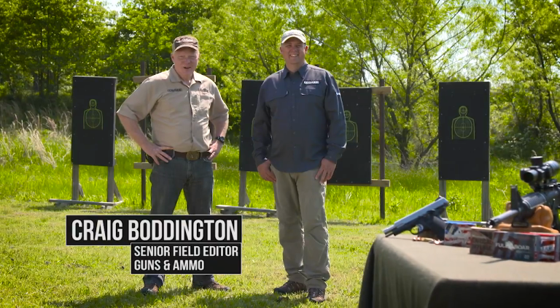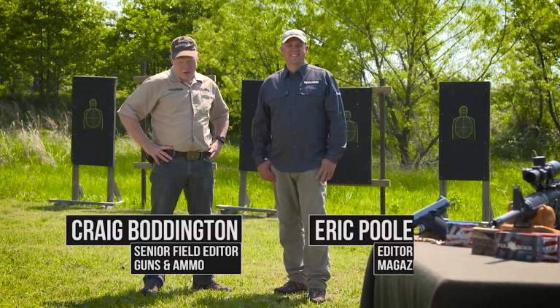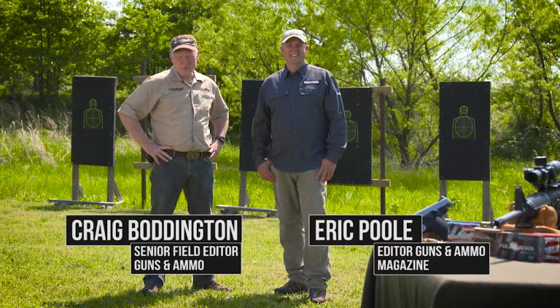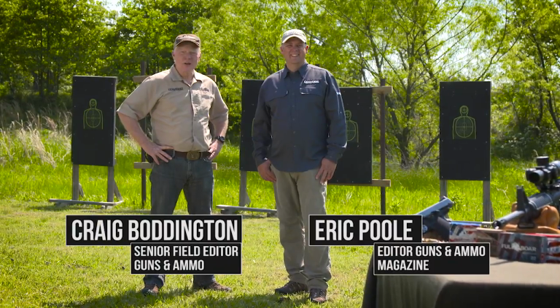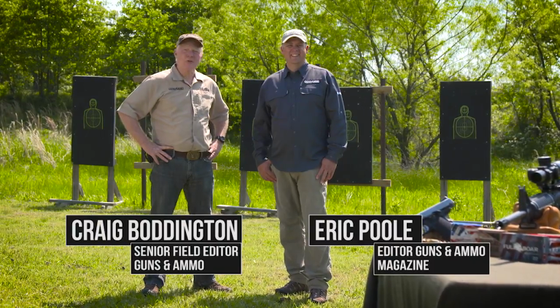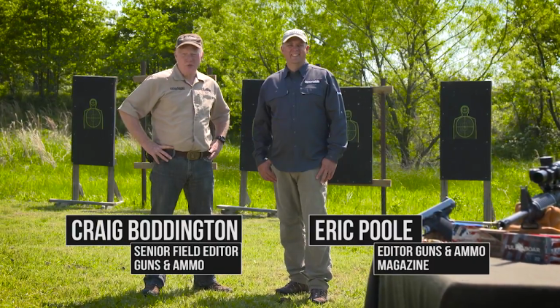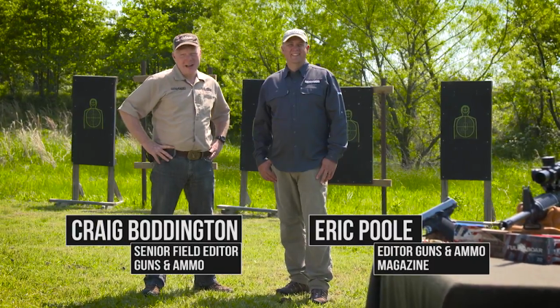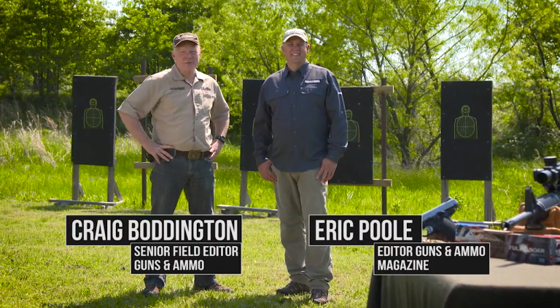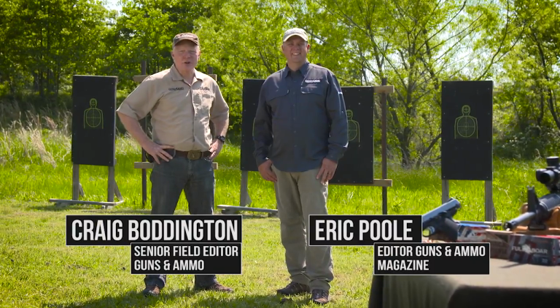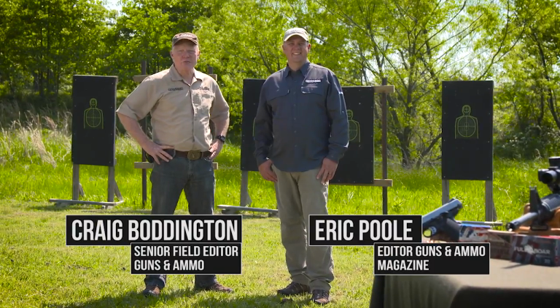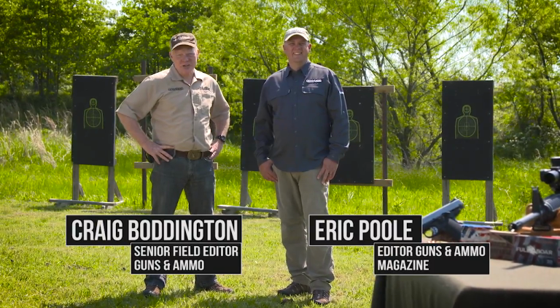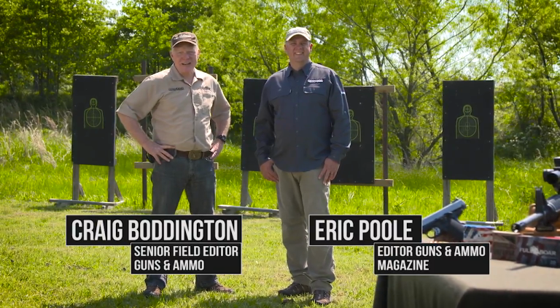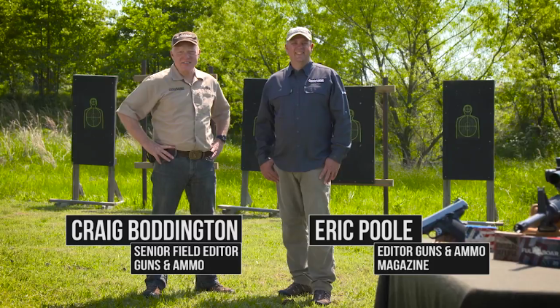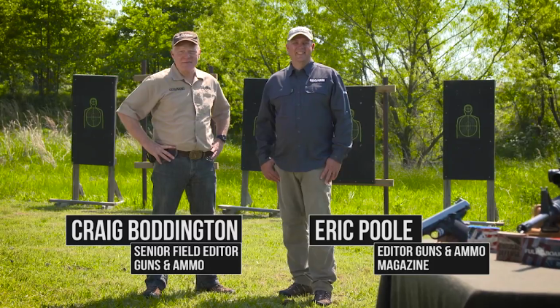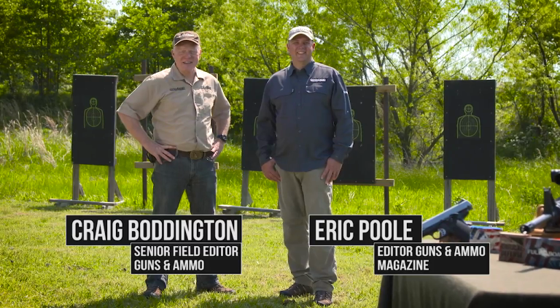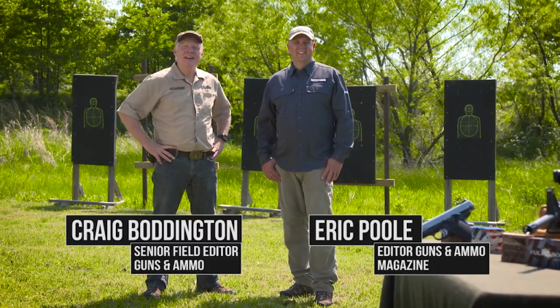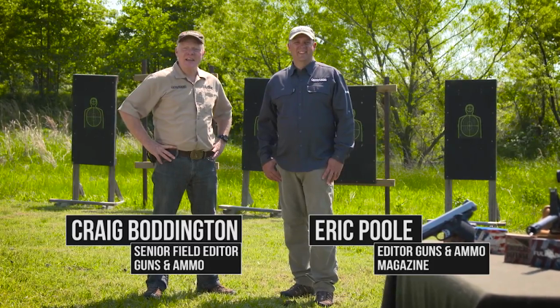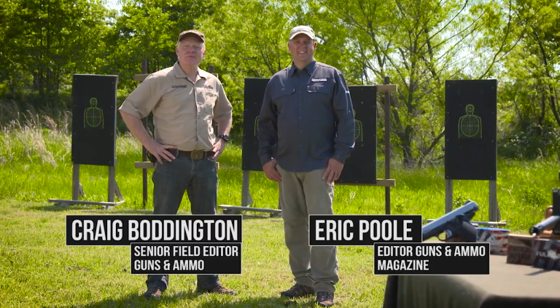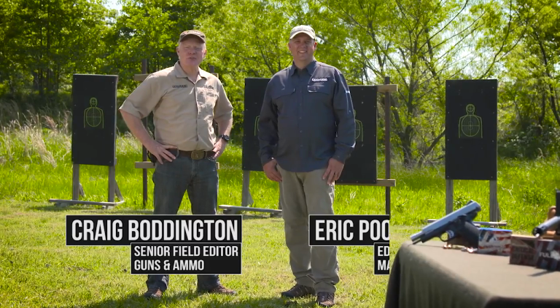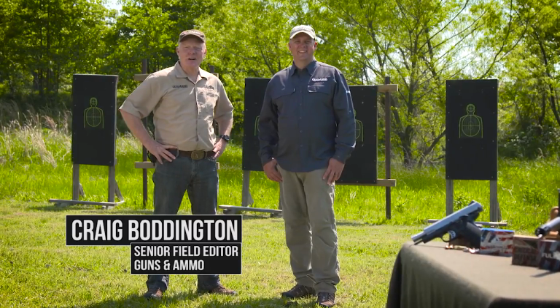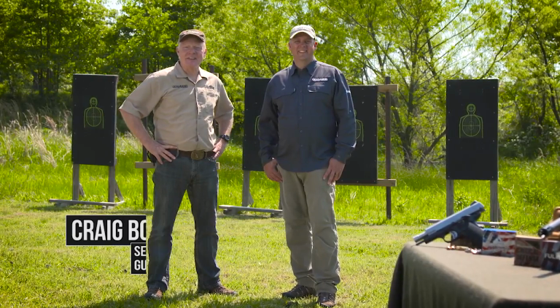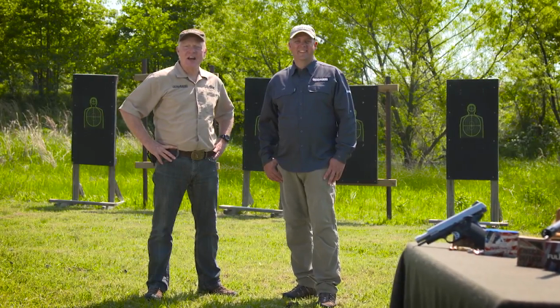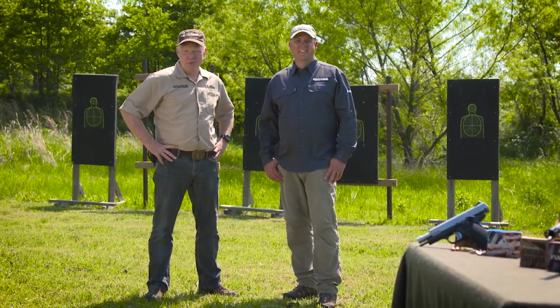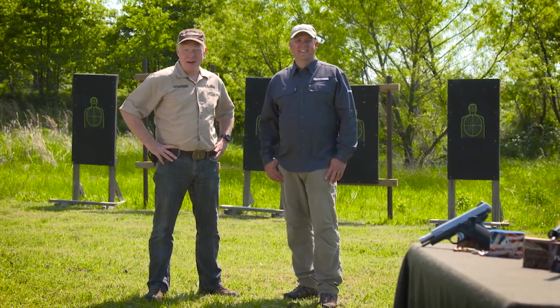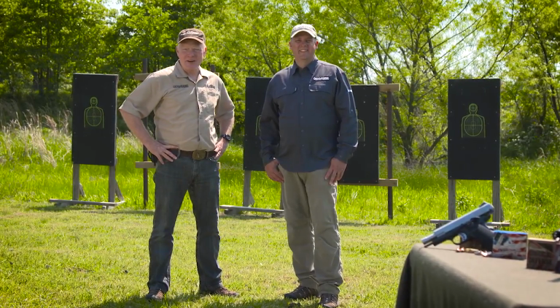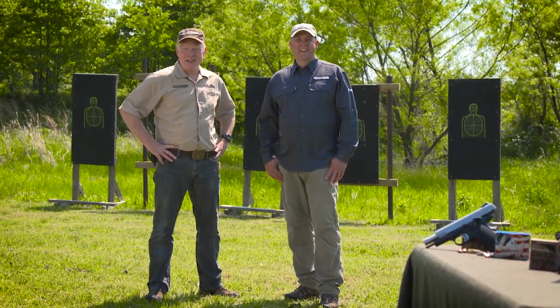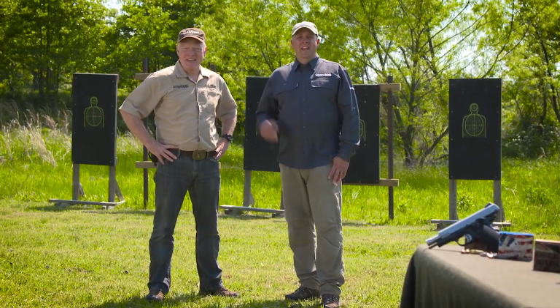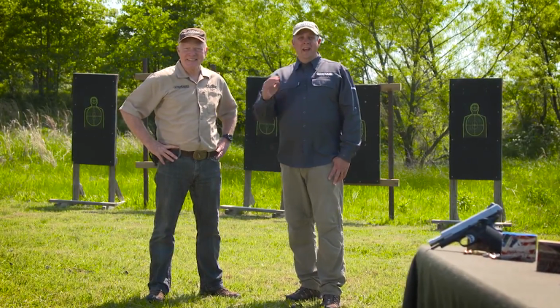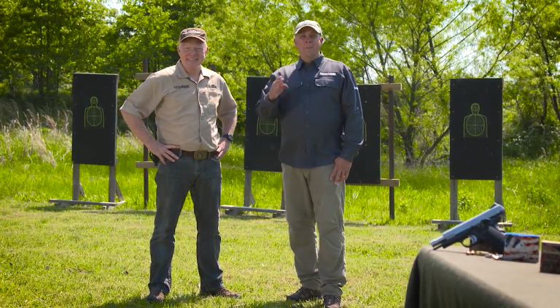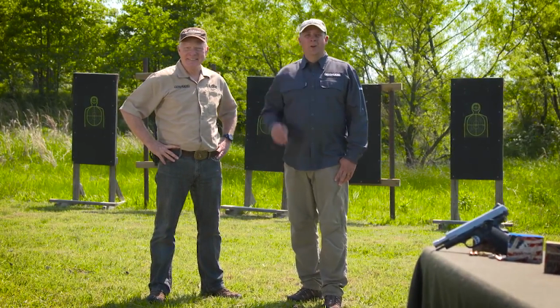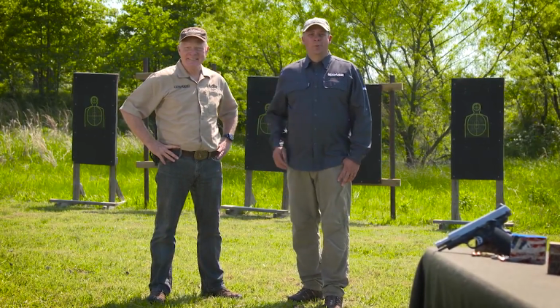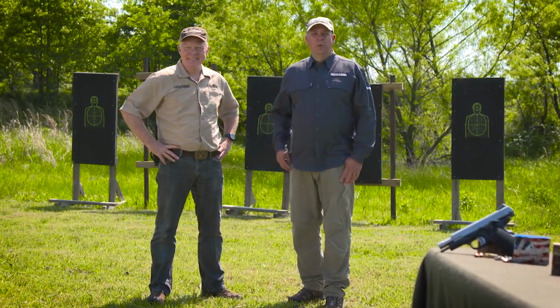Welcome to another great episode of GNA TV. Thanks for joining us. I'm Craig Boddington, and I'm Eric Poole.